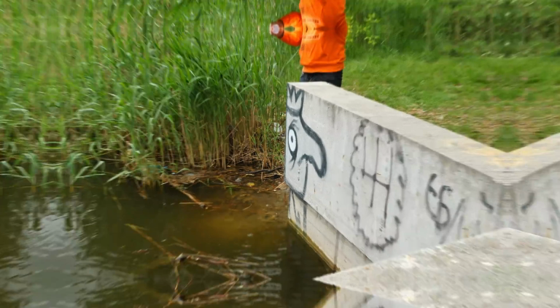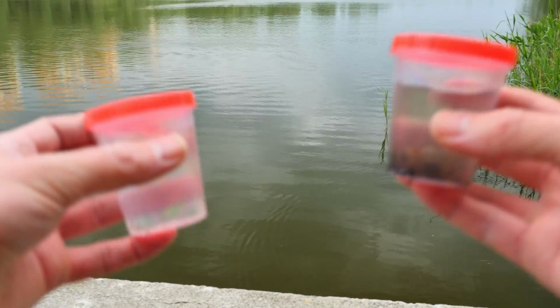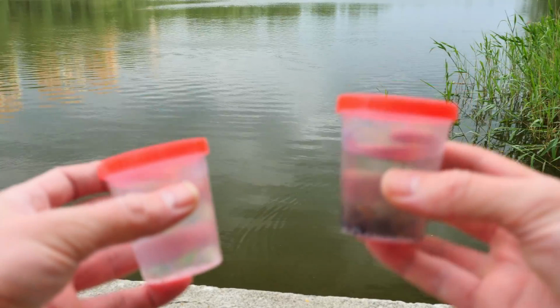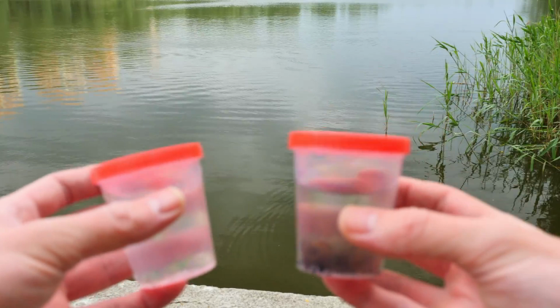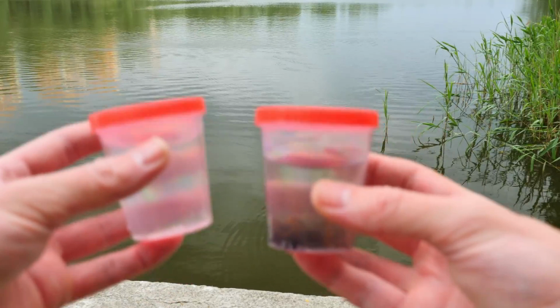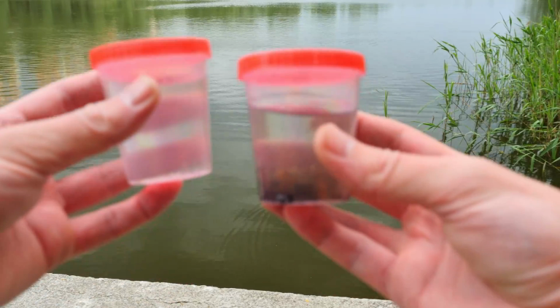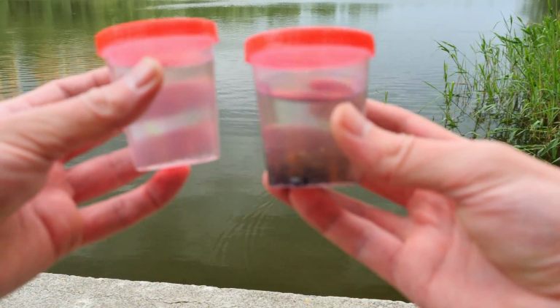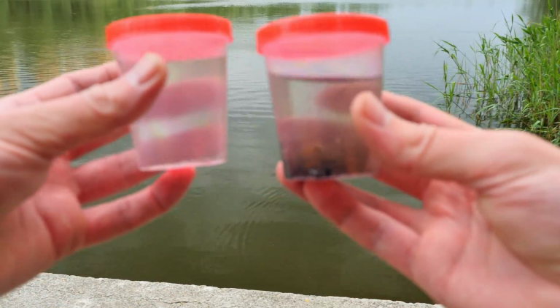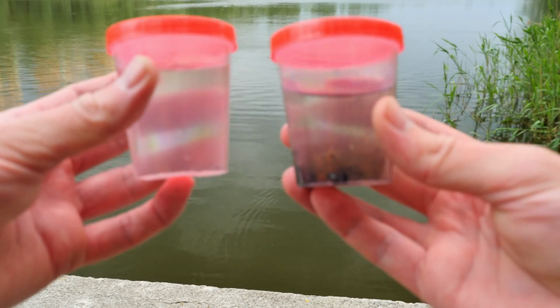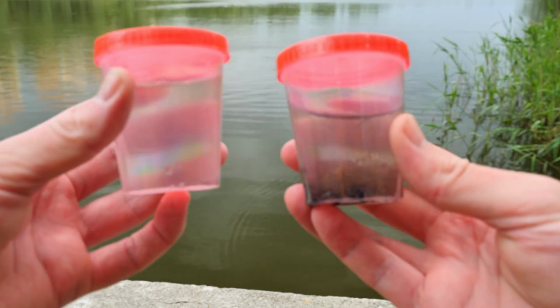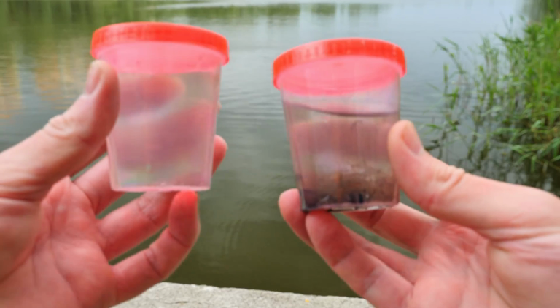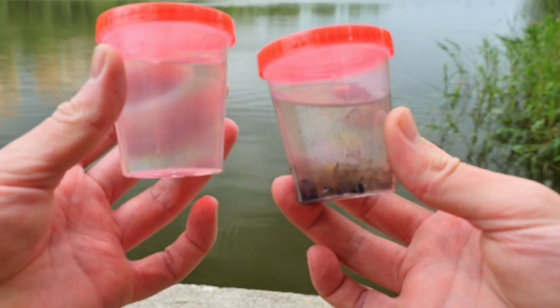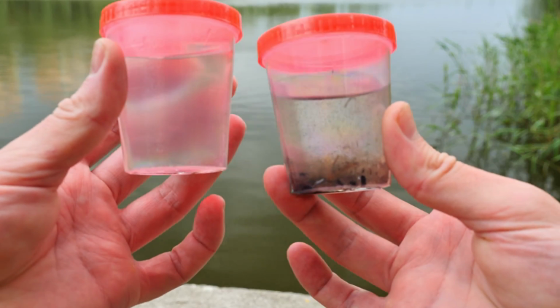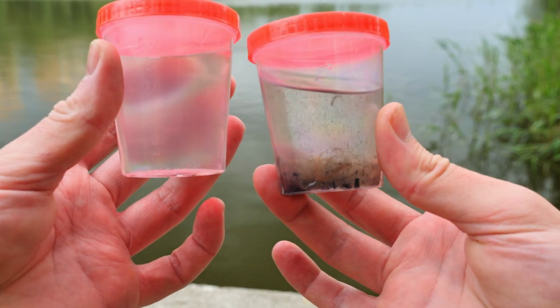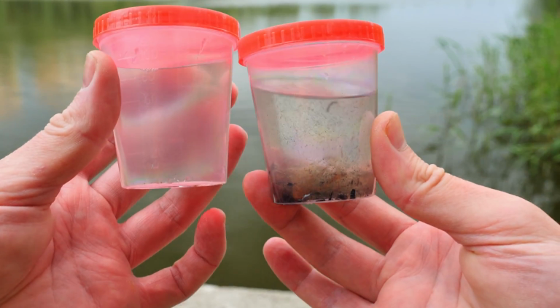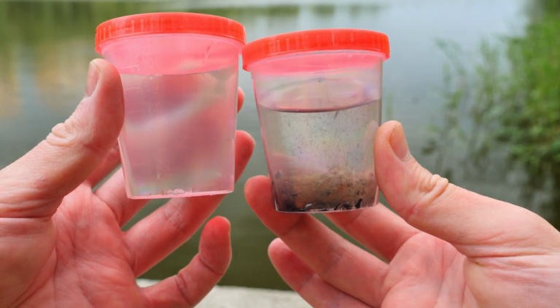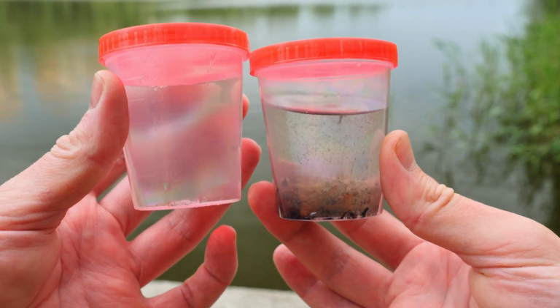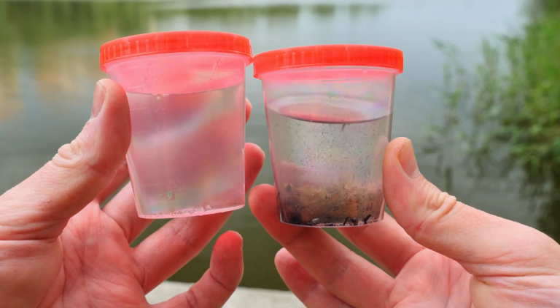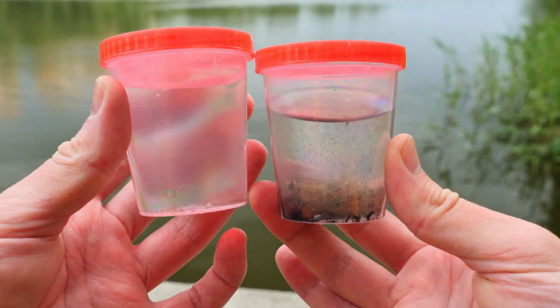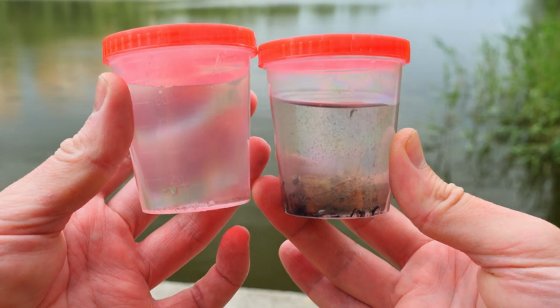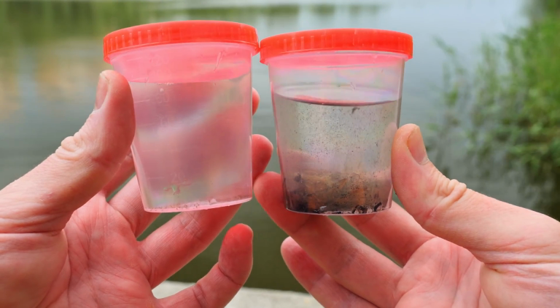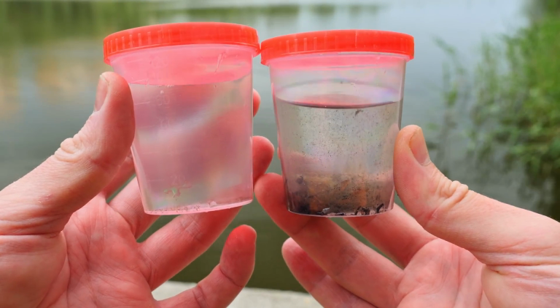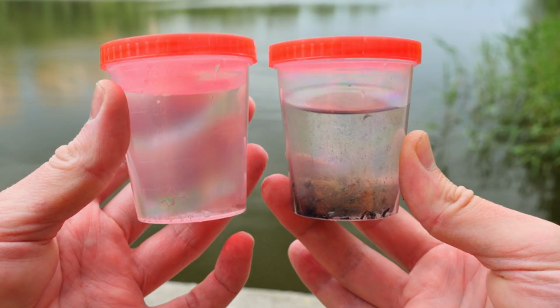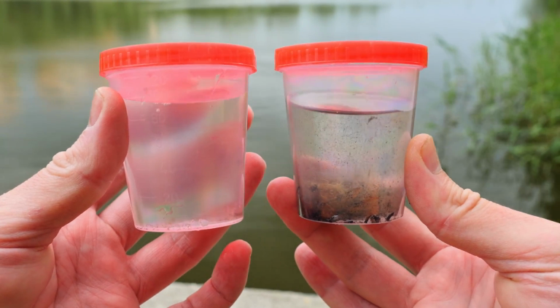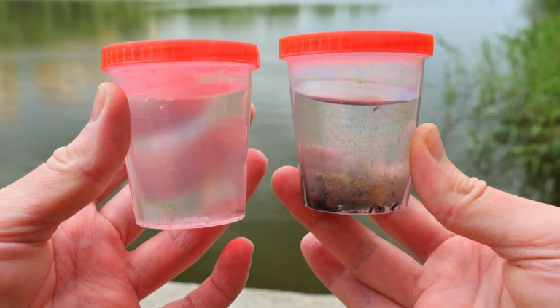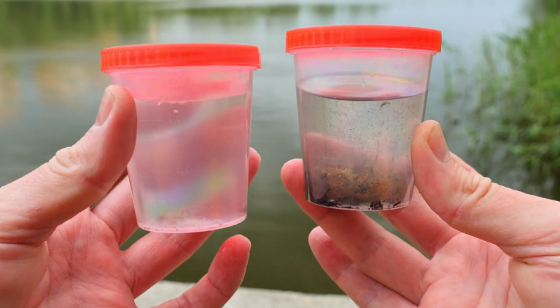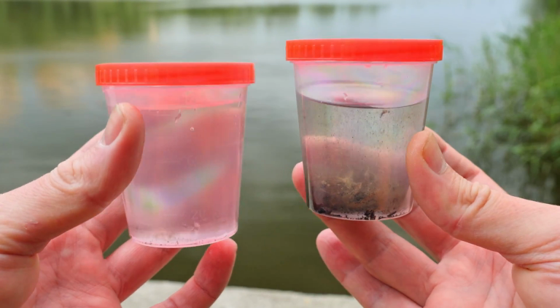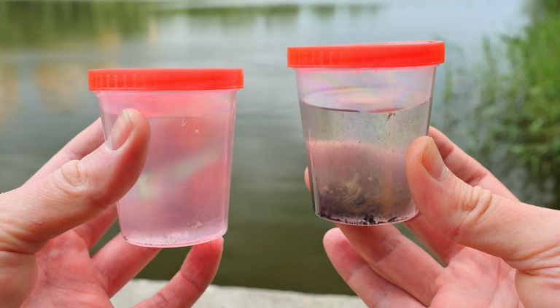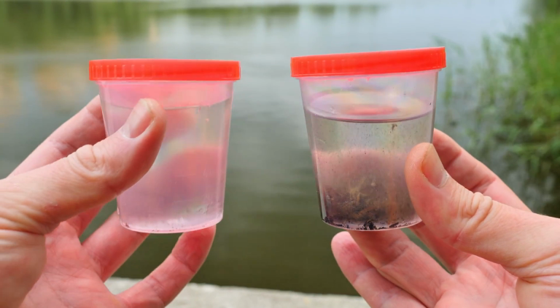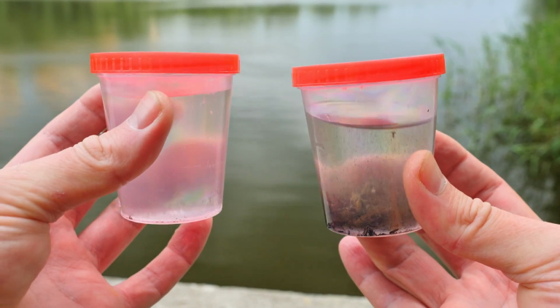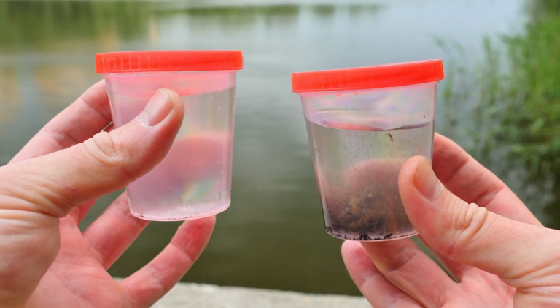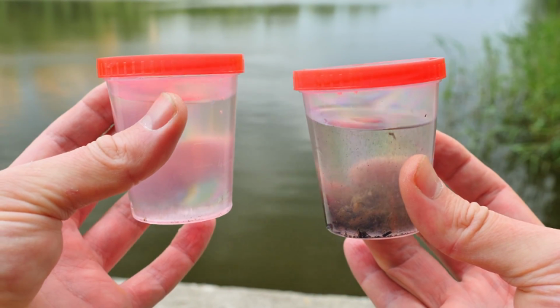Even without the help of a microscope, microorganisms were noticeable in the sample from the lake bed.